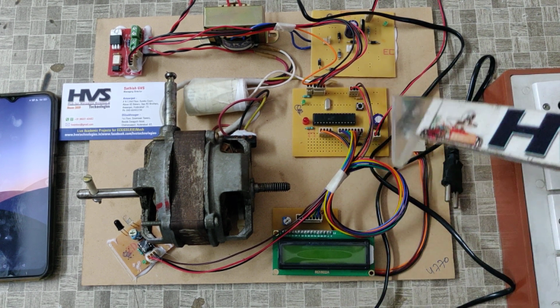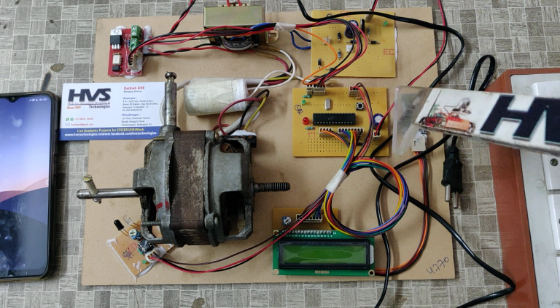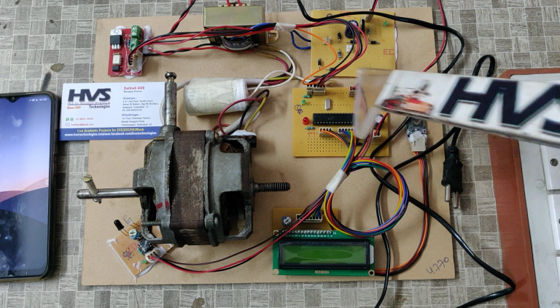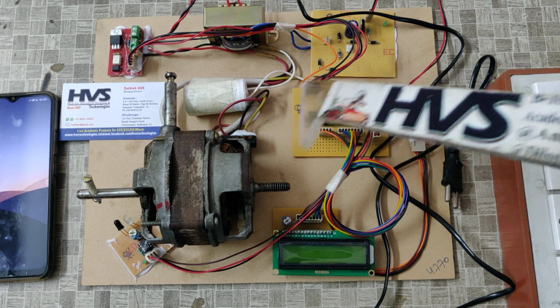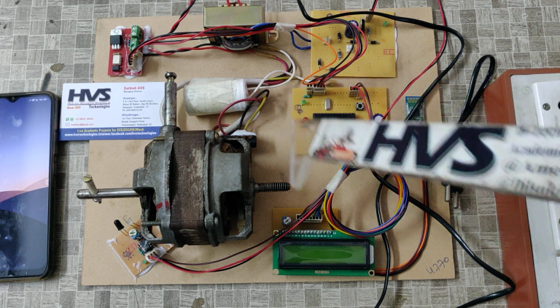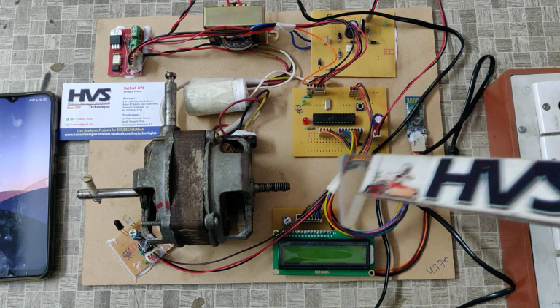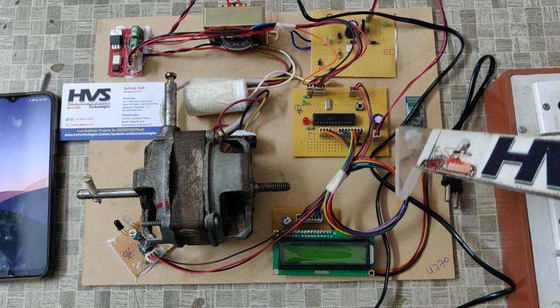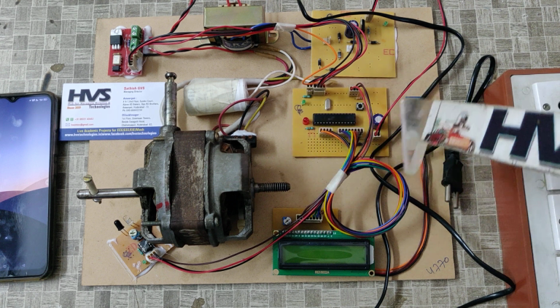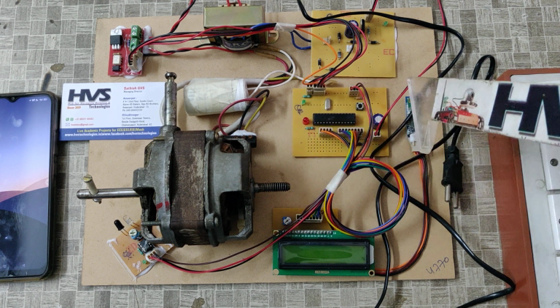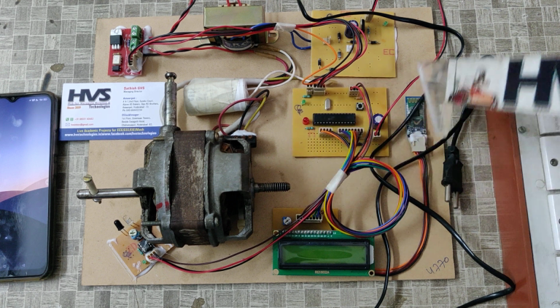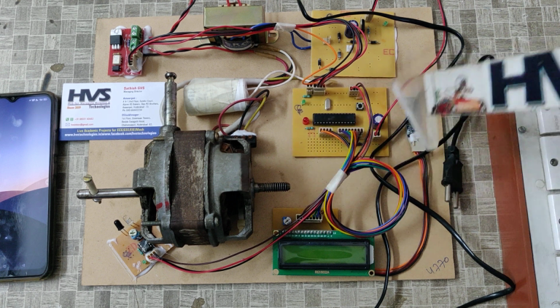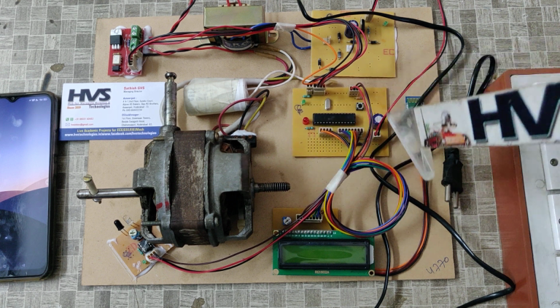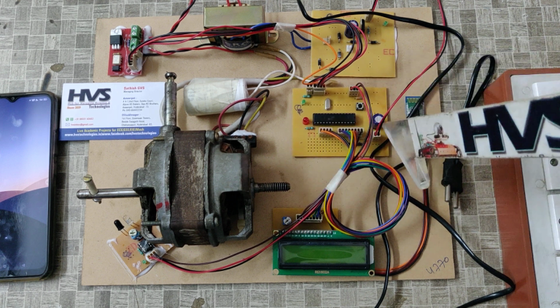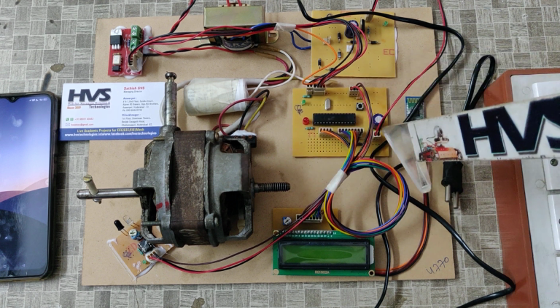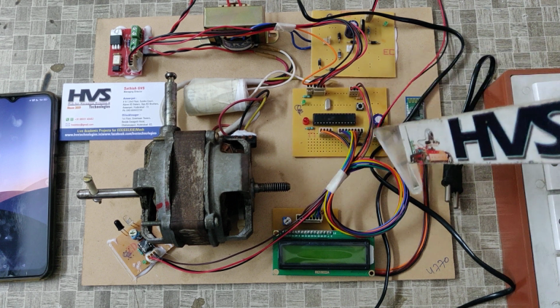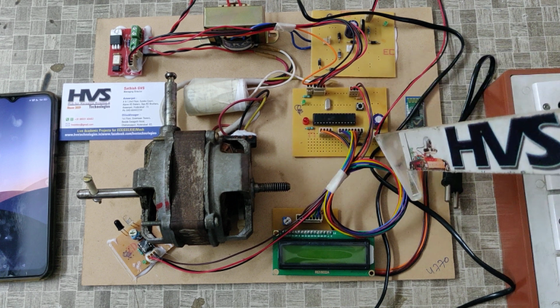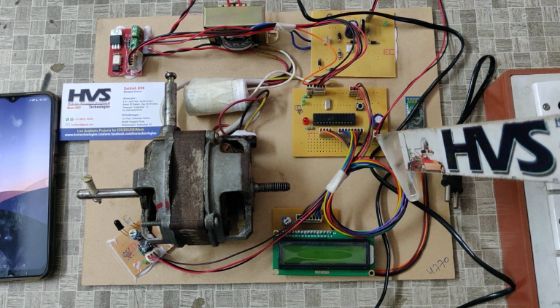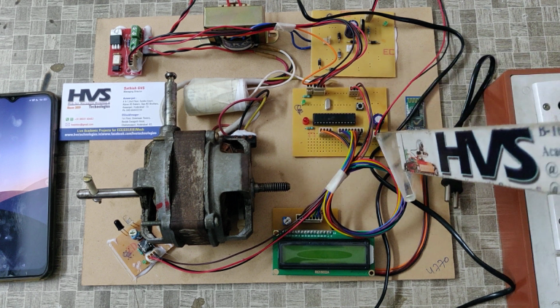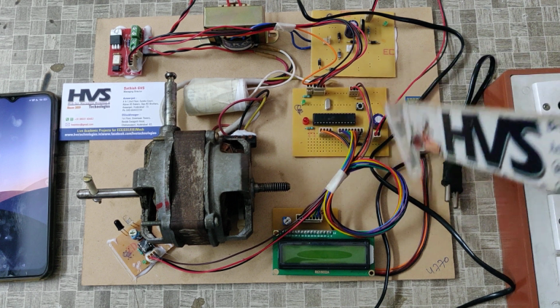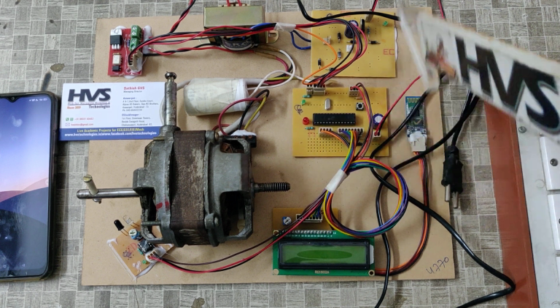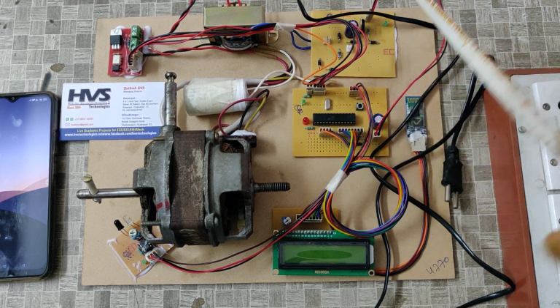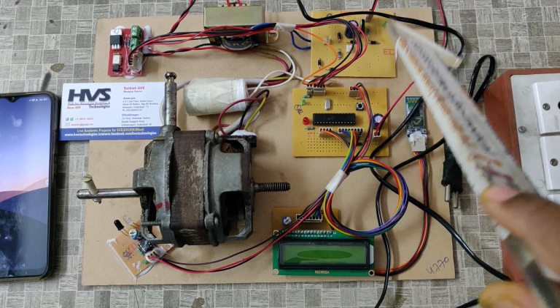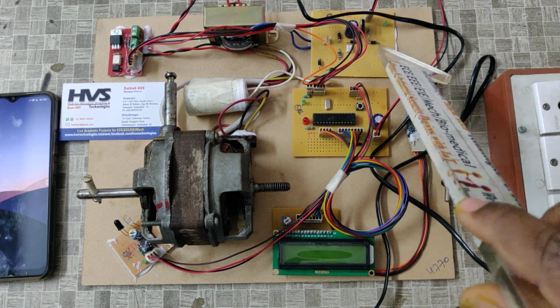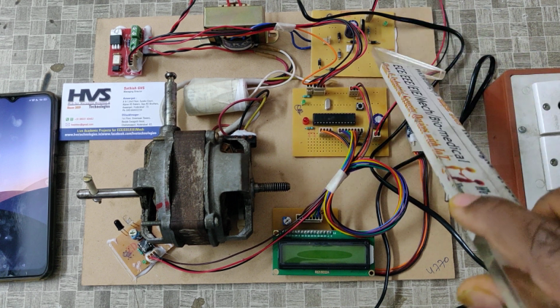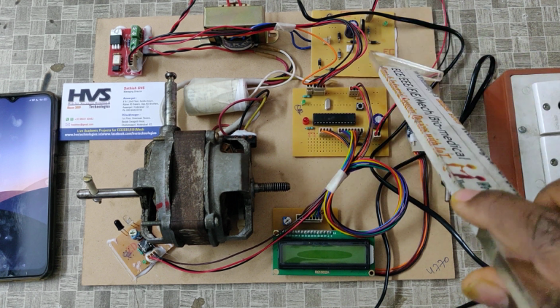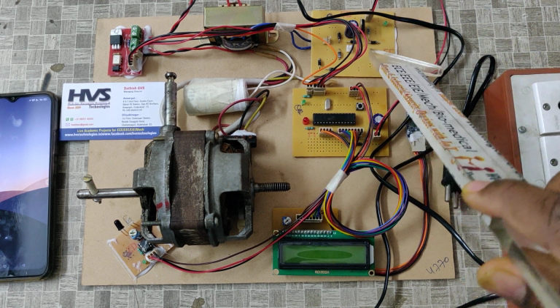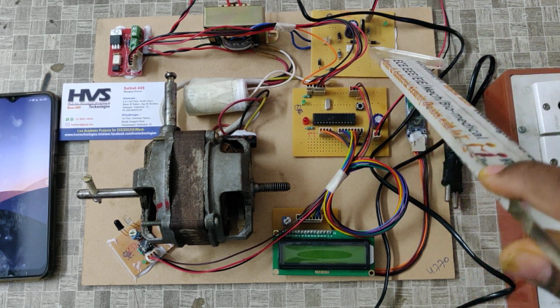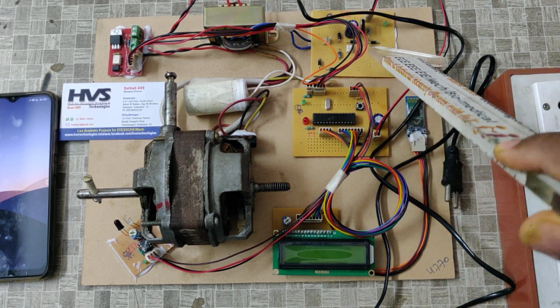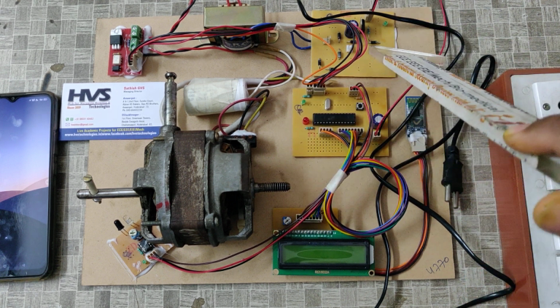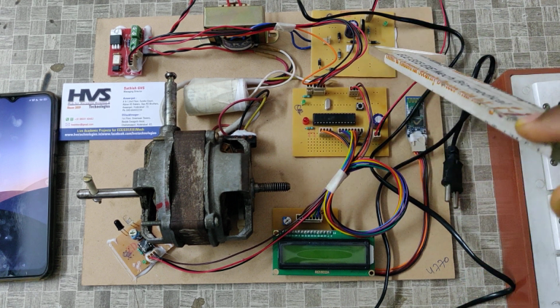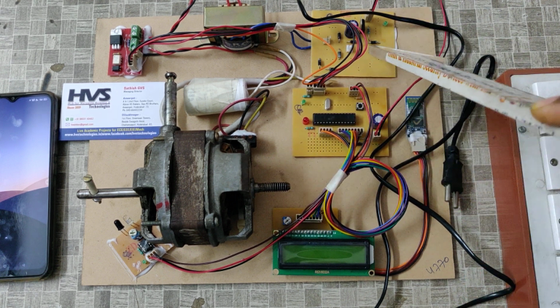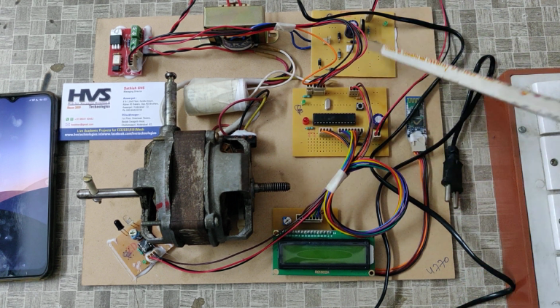On this motherboard, we are going to provide the 5 volts power supply from this regulator power supply board.